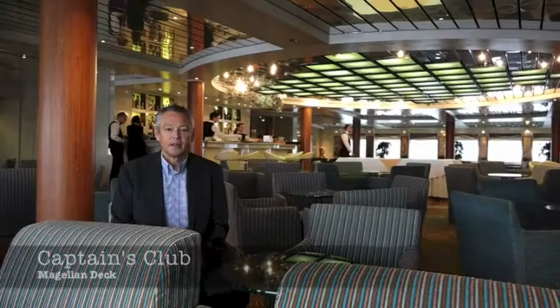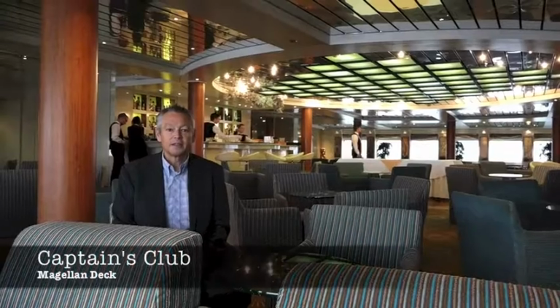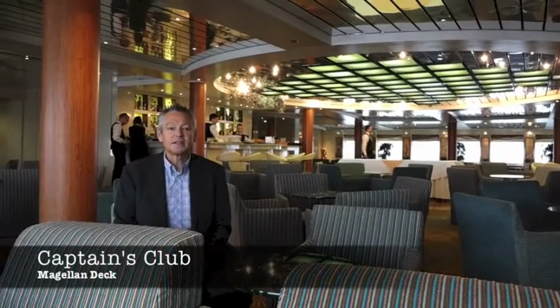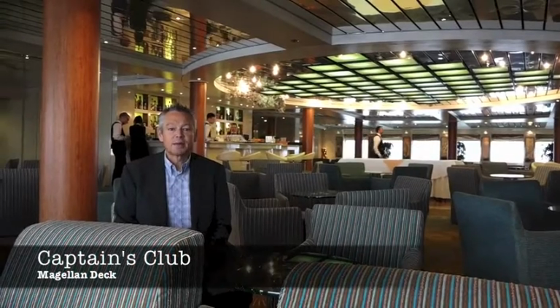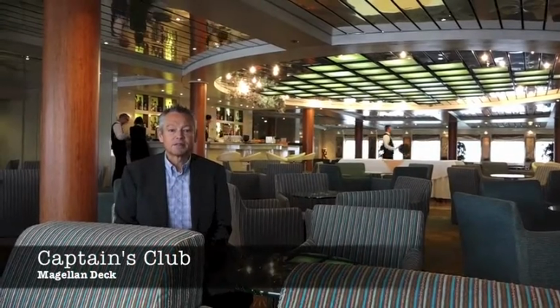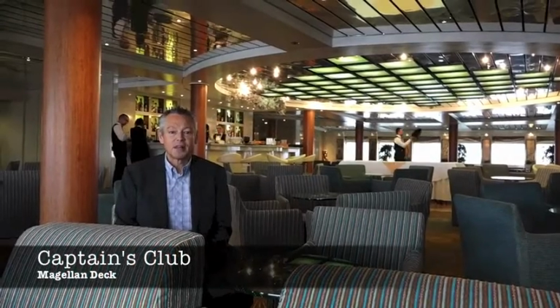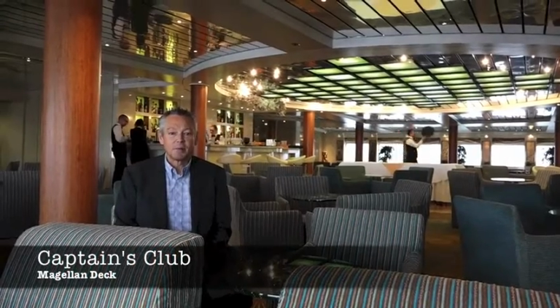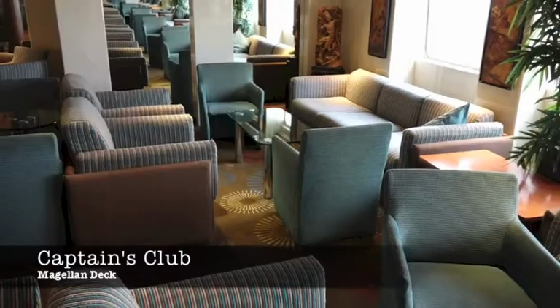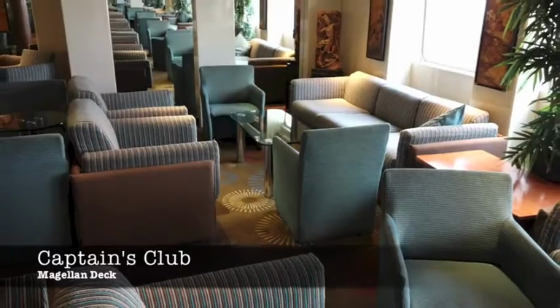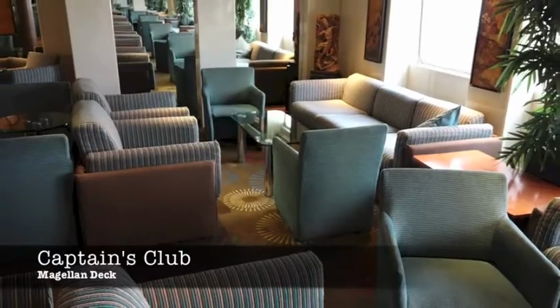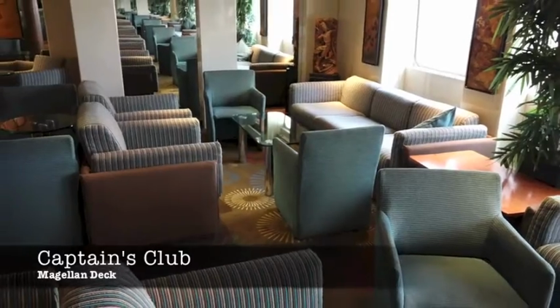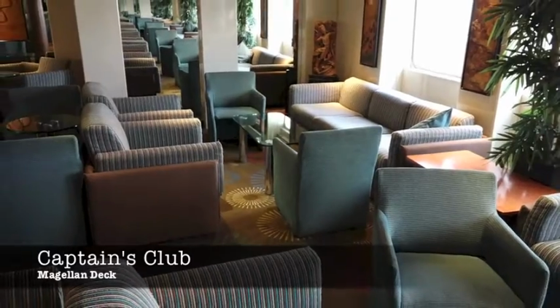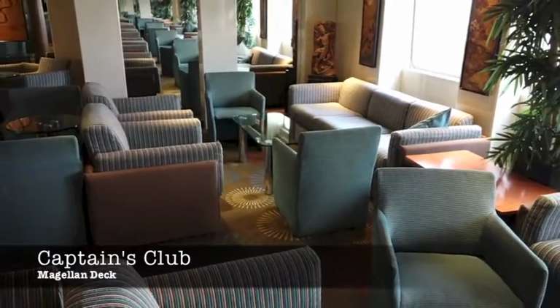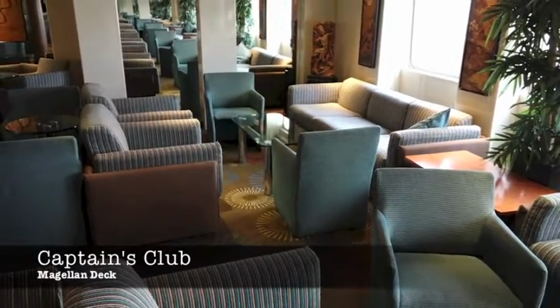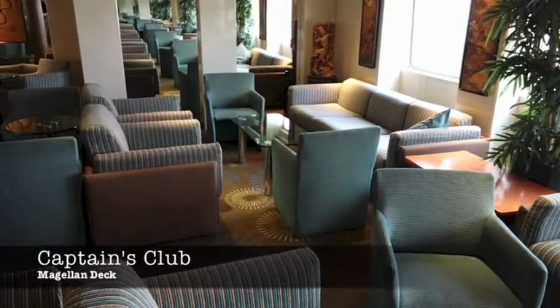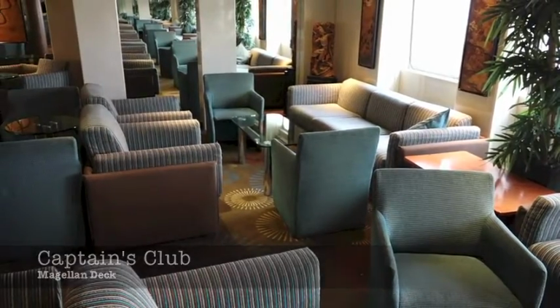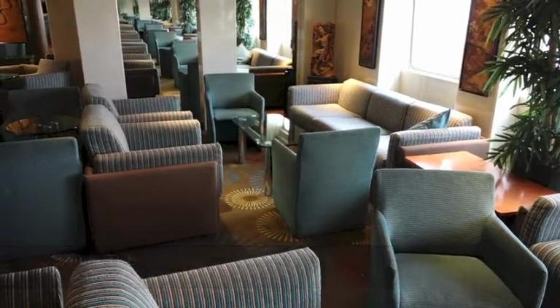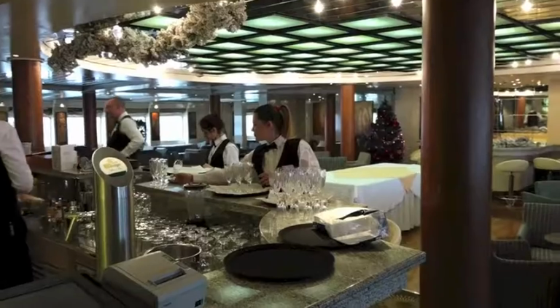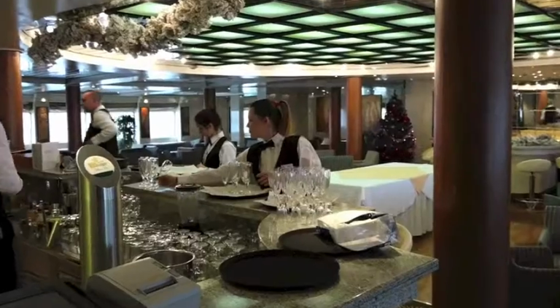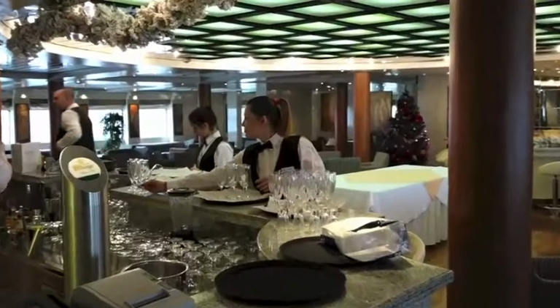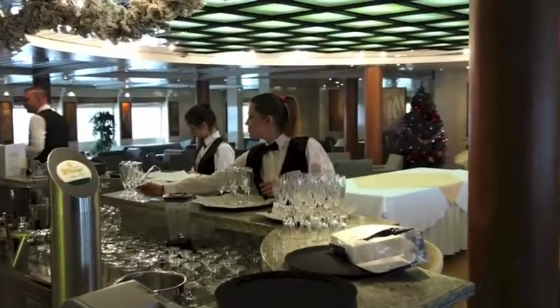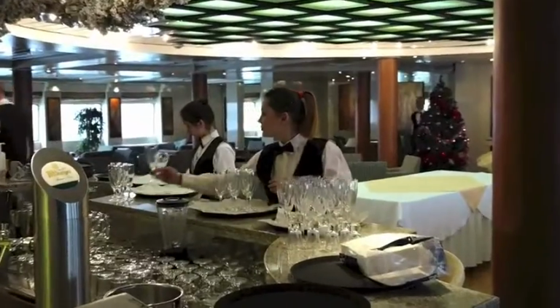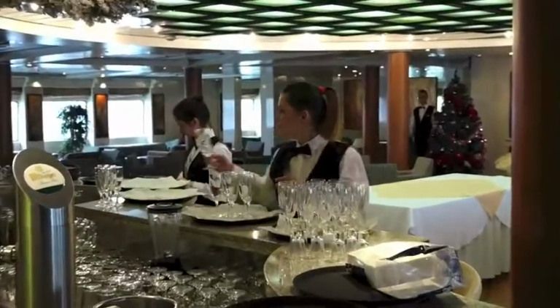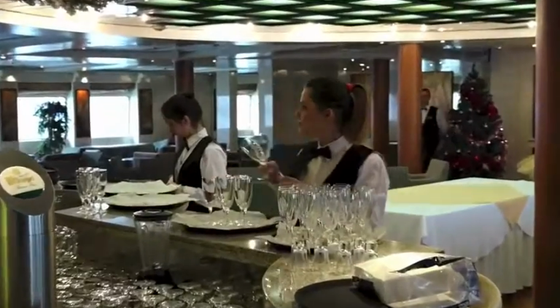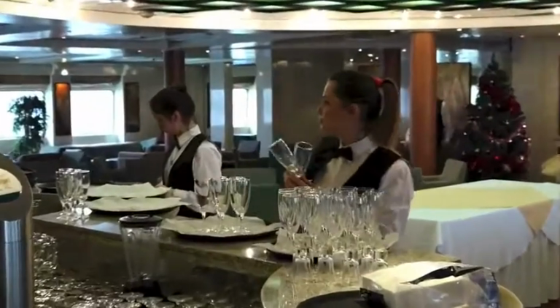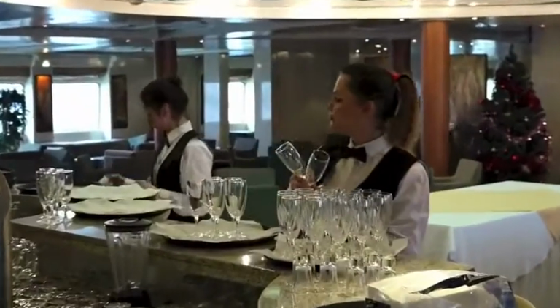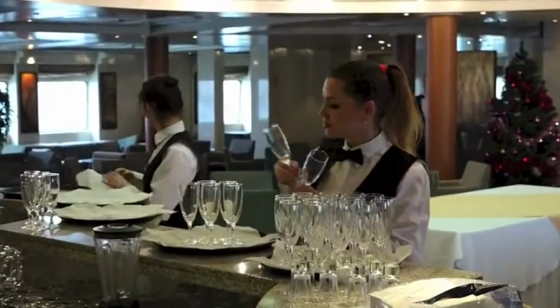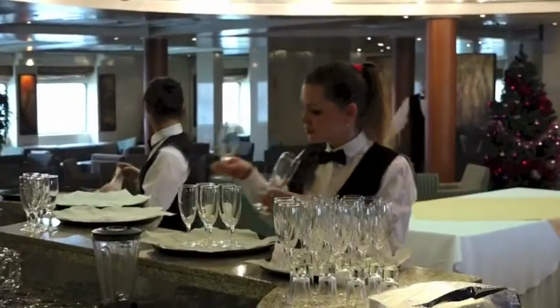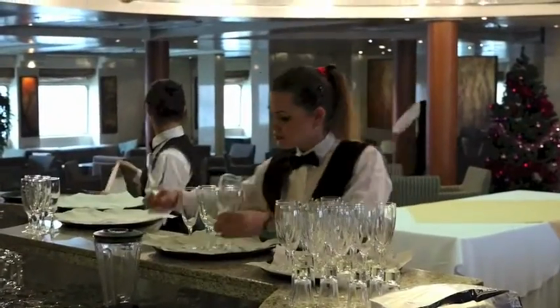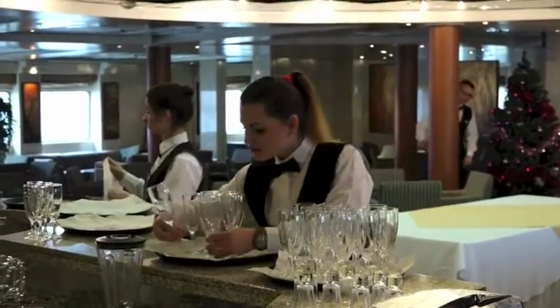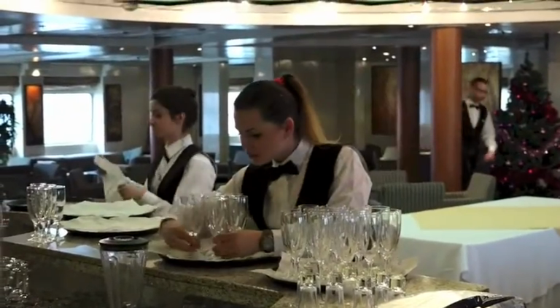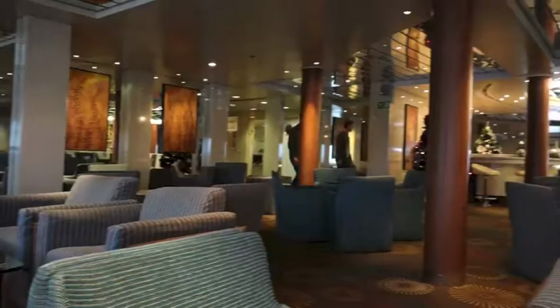This is the Captain's Club, an absolutely fantastic spot for a morning coffee or just a casual chat at any time during the day.